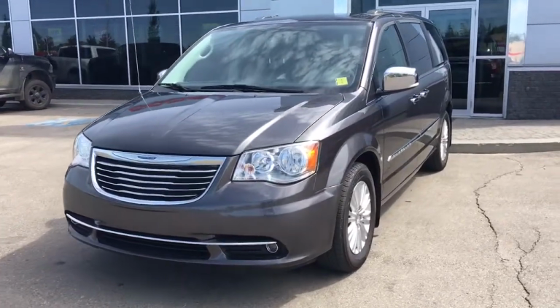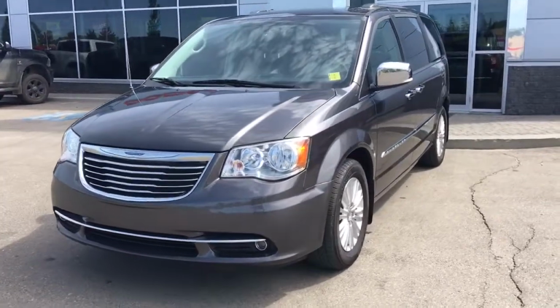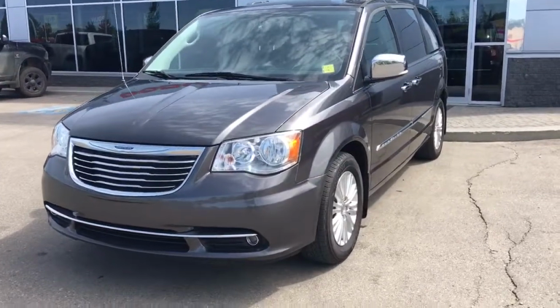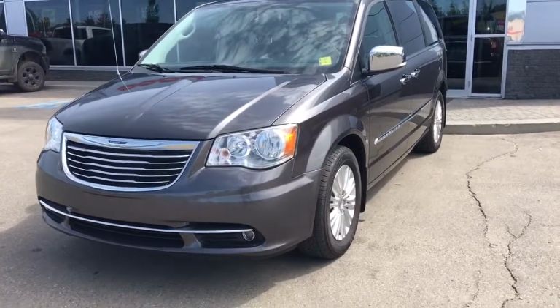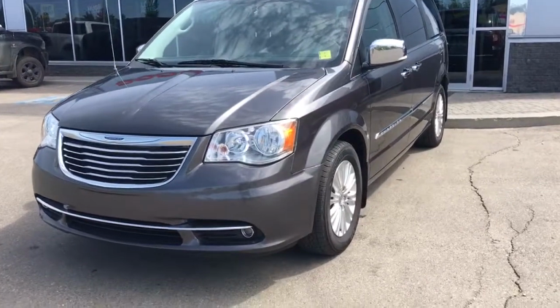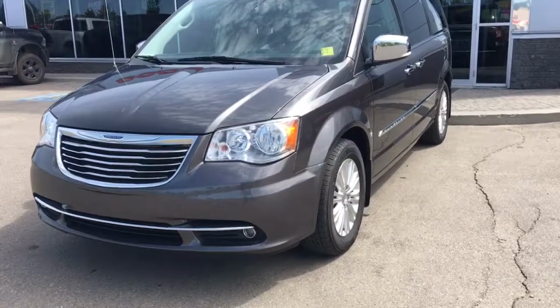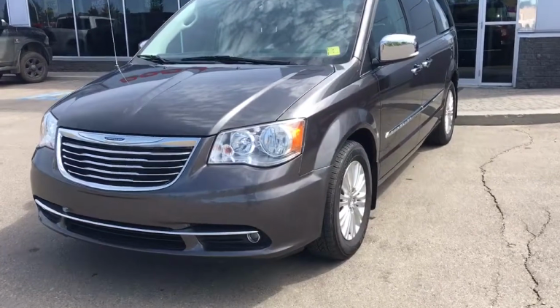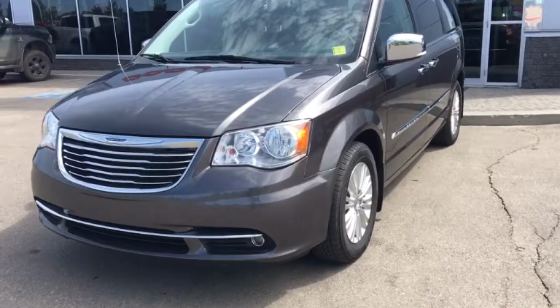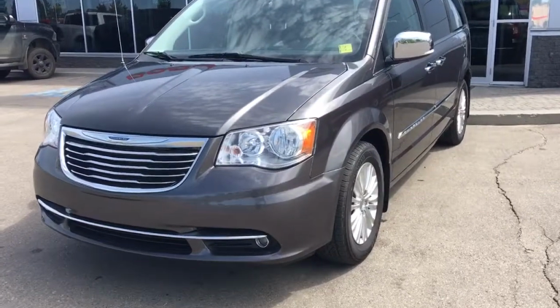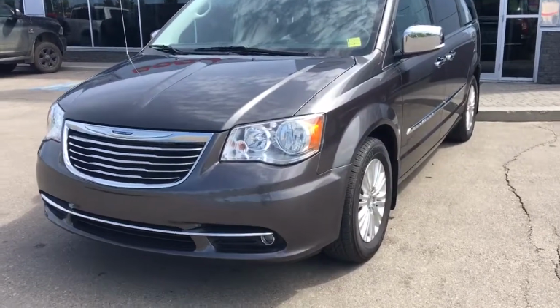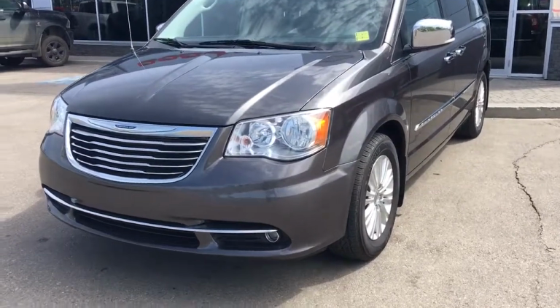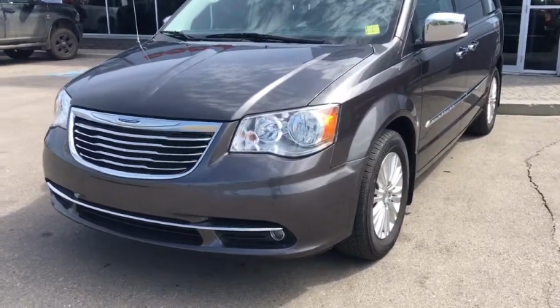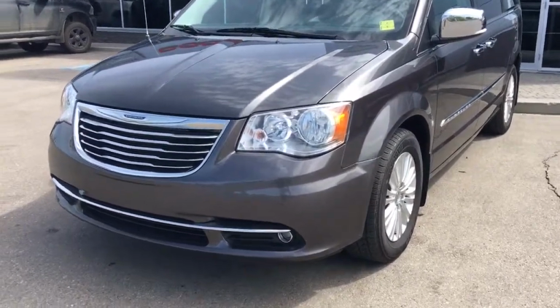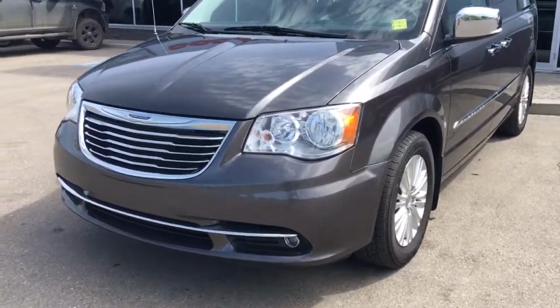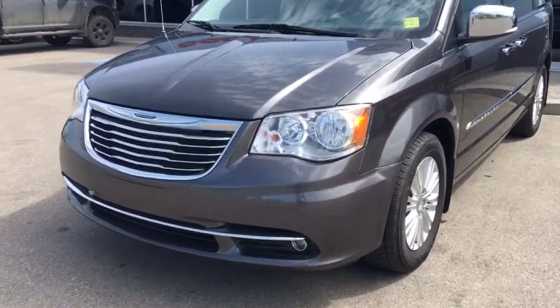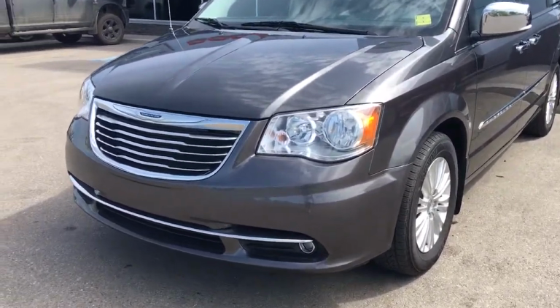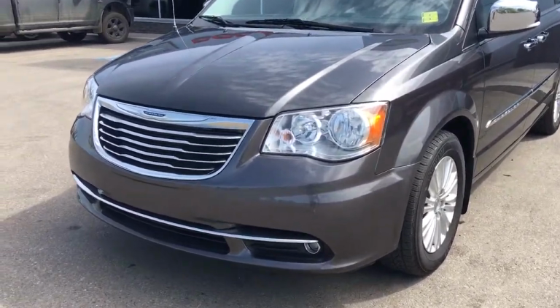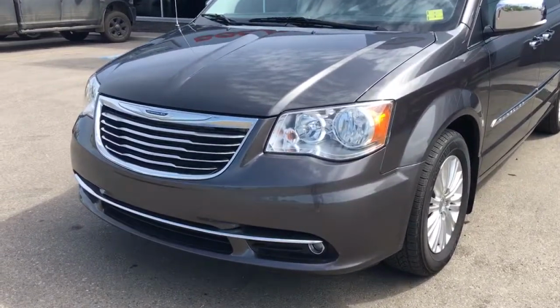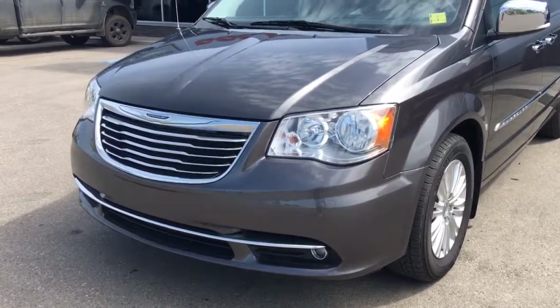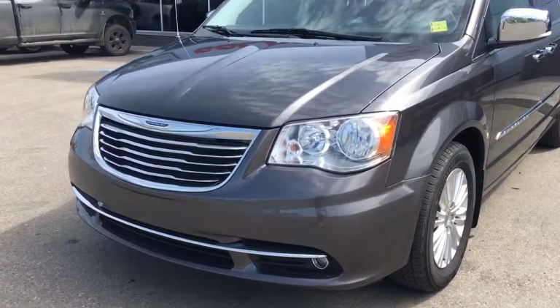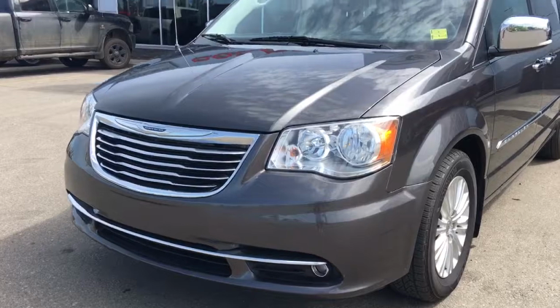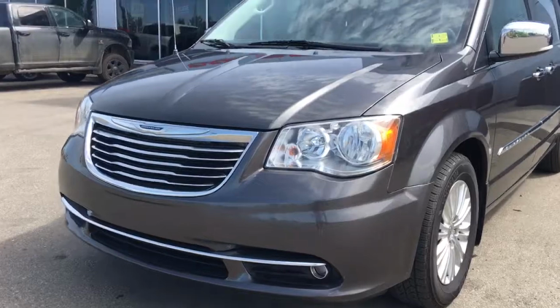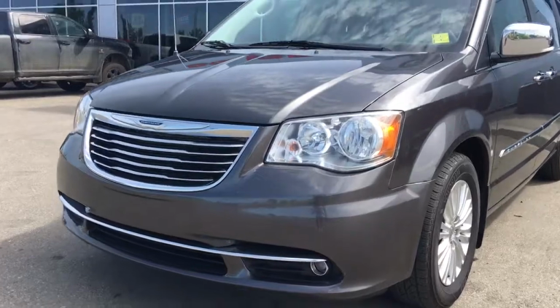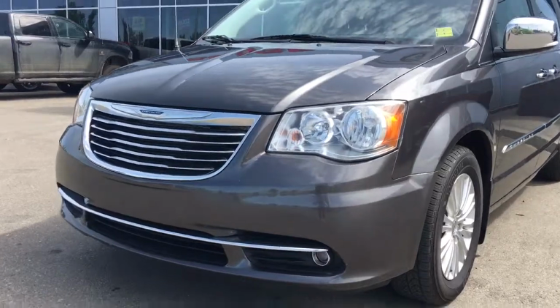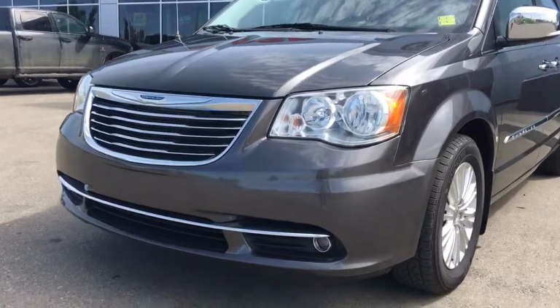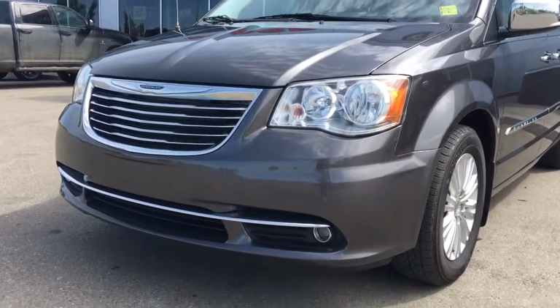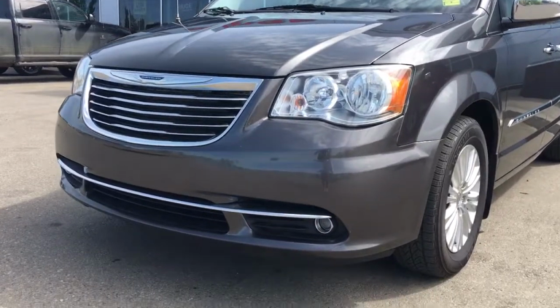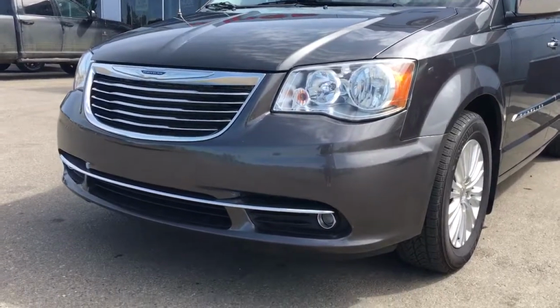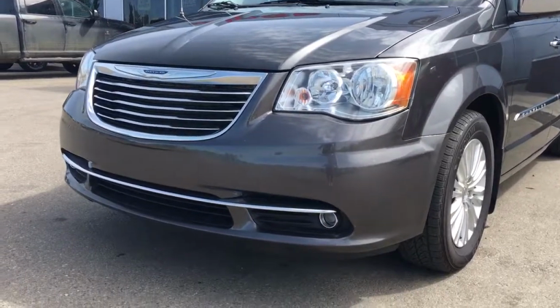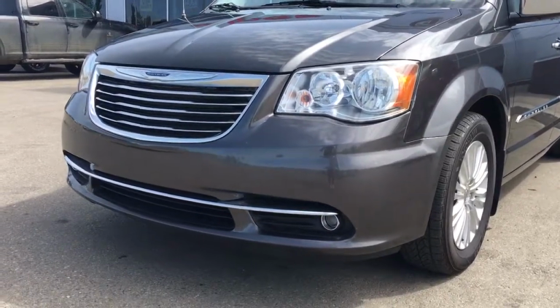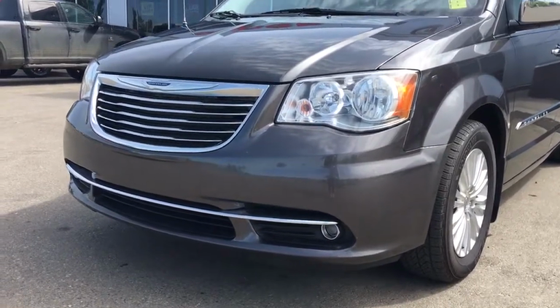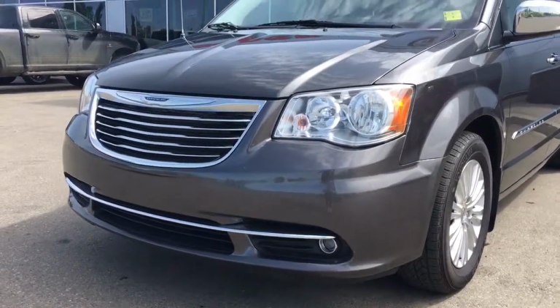In the front here you've got your headlights, daytime running lights and signal lights, and of course there are fog lights down here at the bottom.